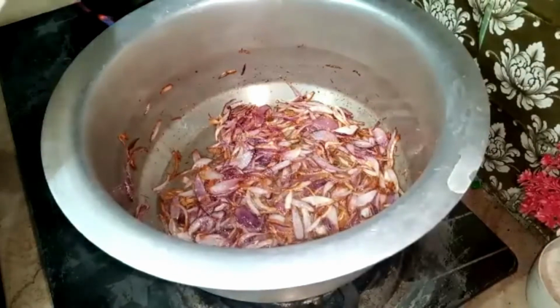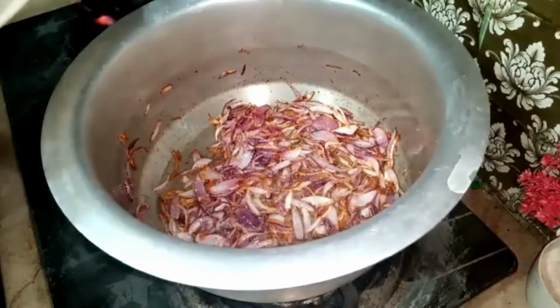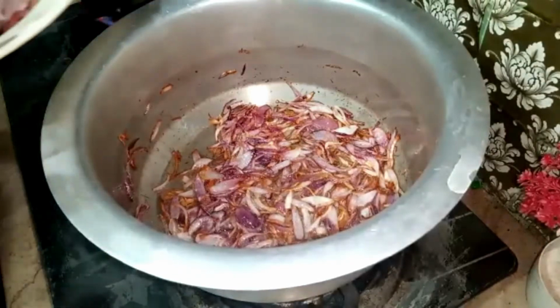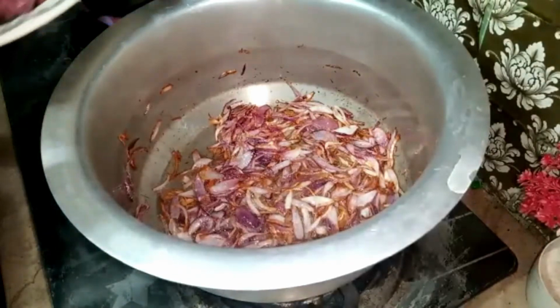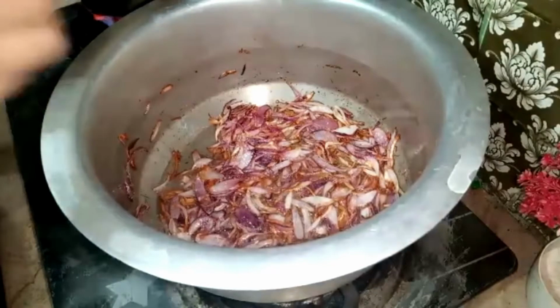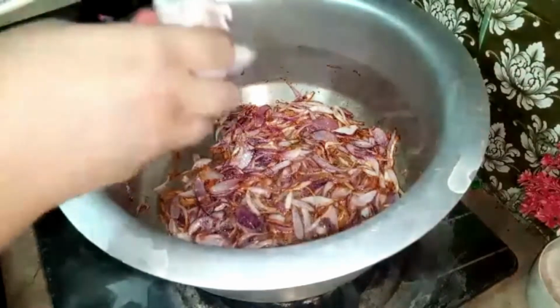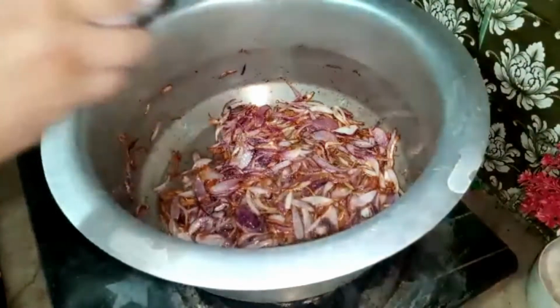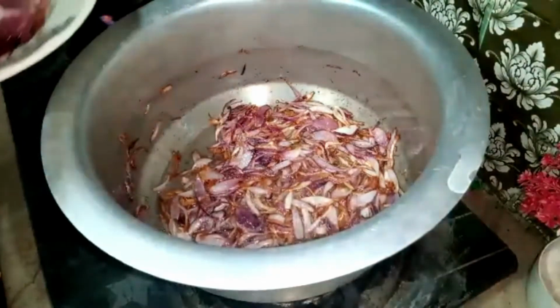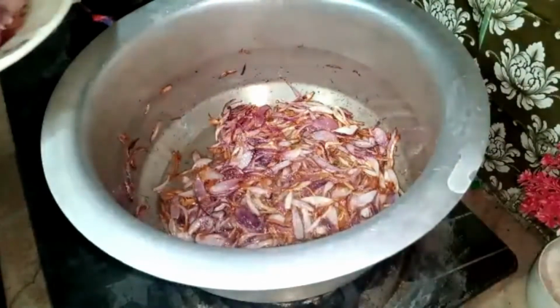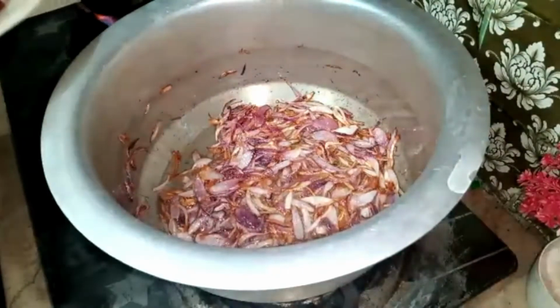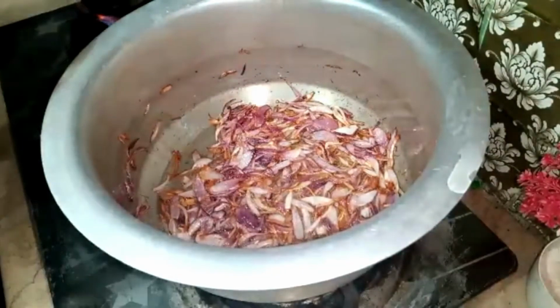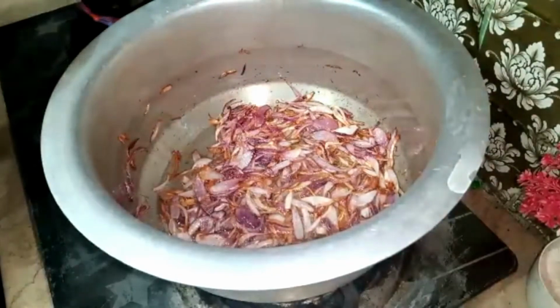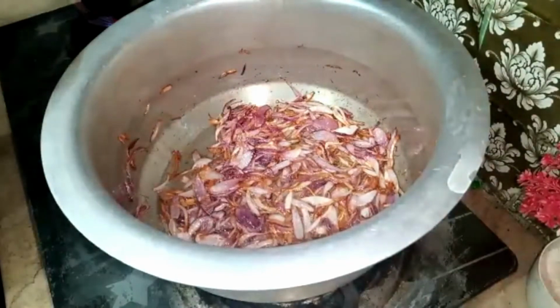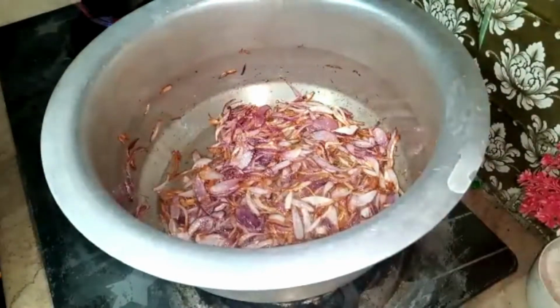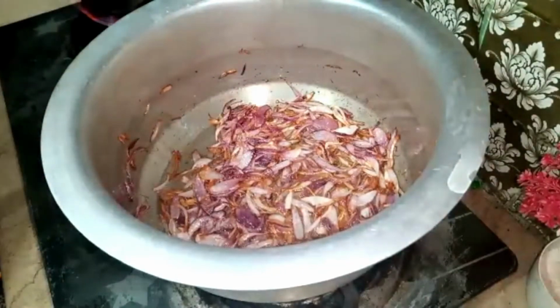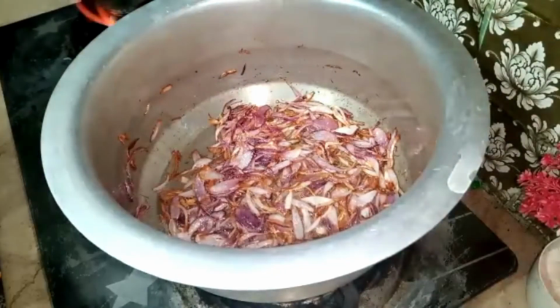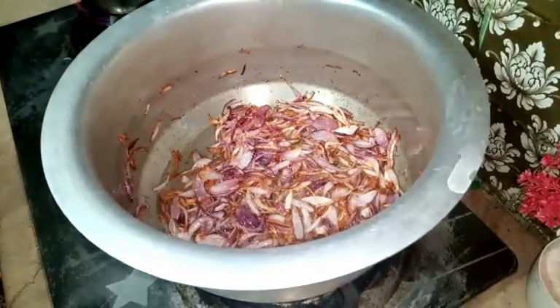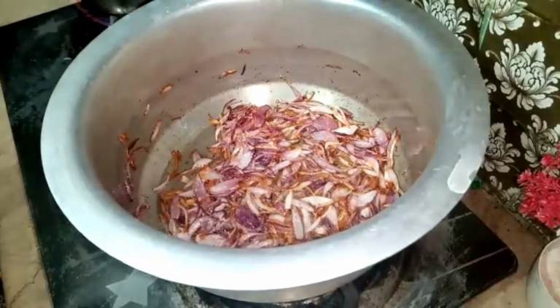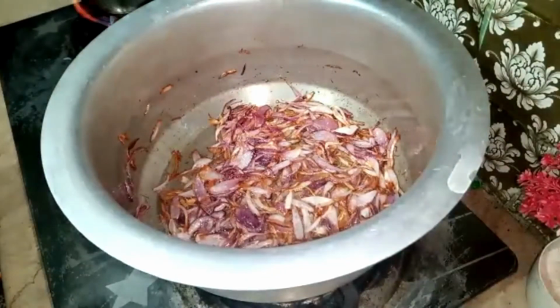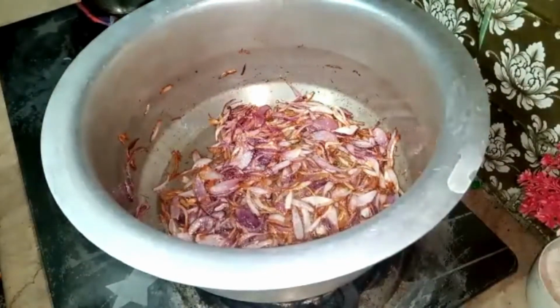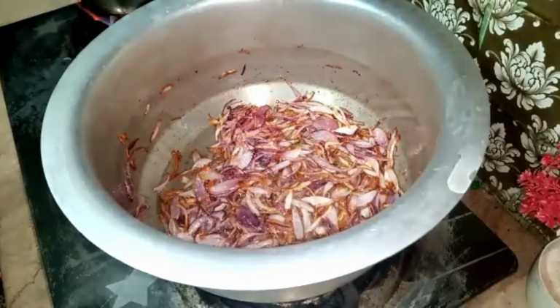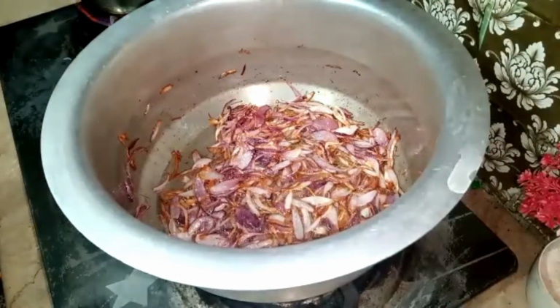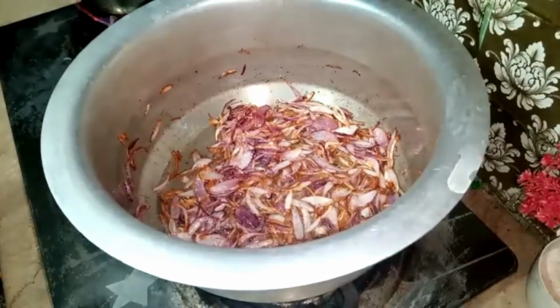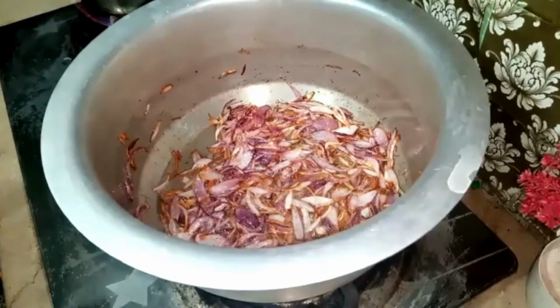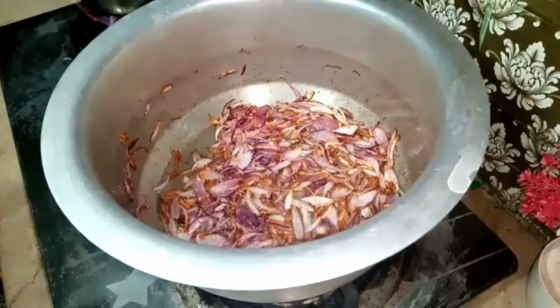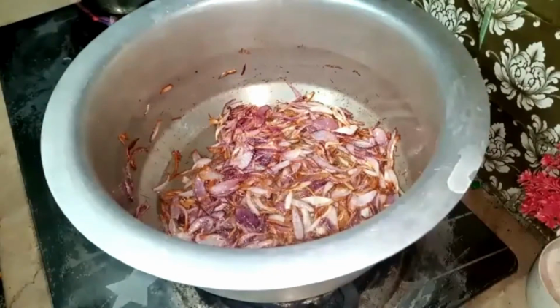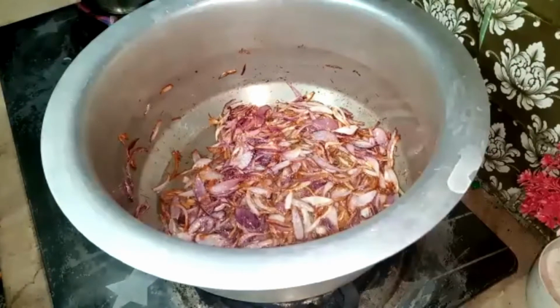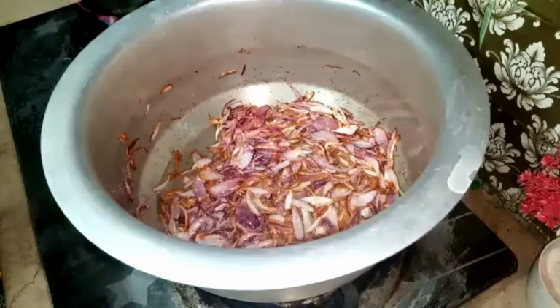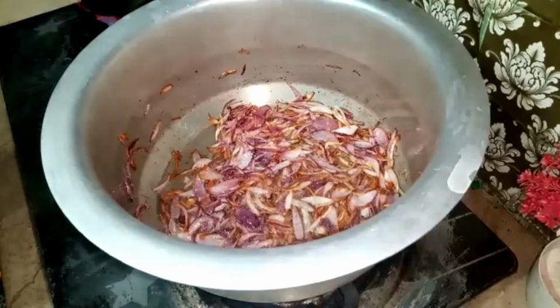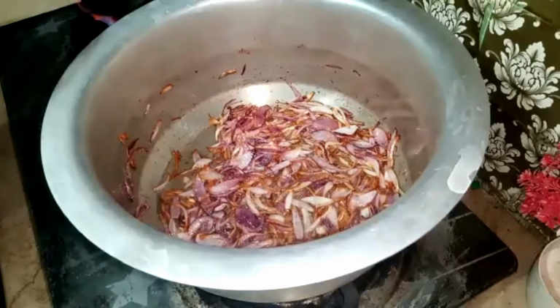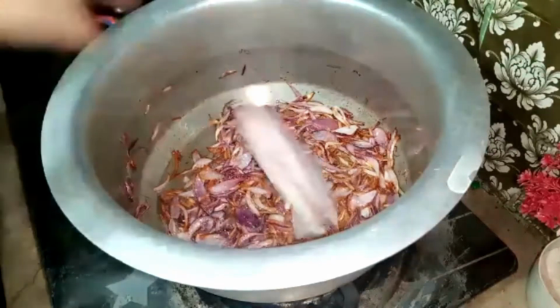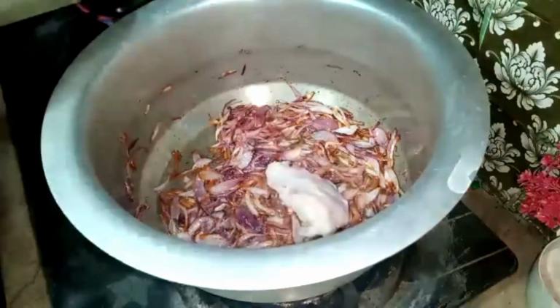I am adding meat which I have put in here, and this is more fatty, so I will add it.